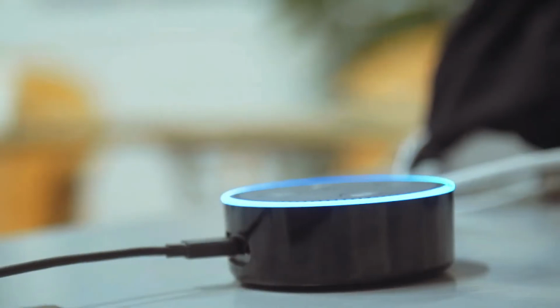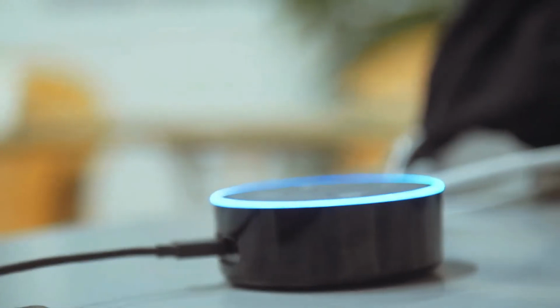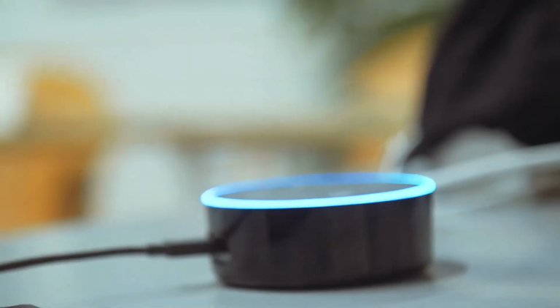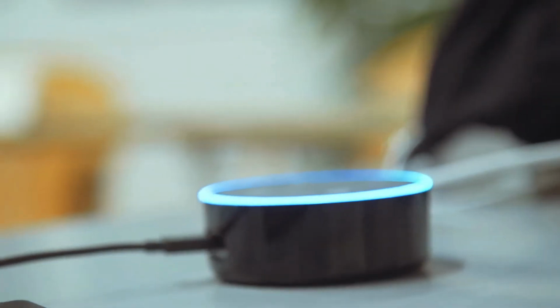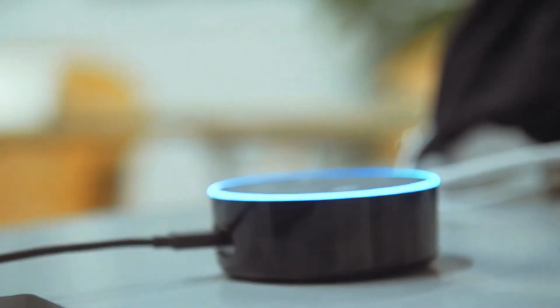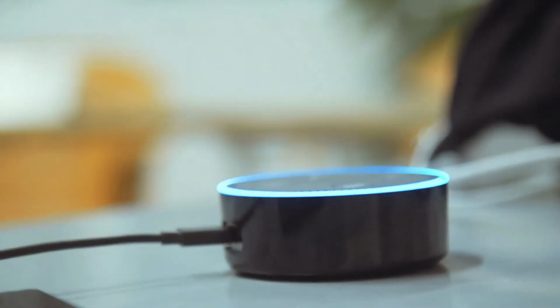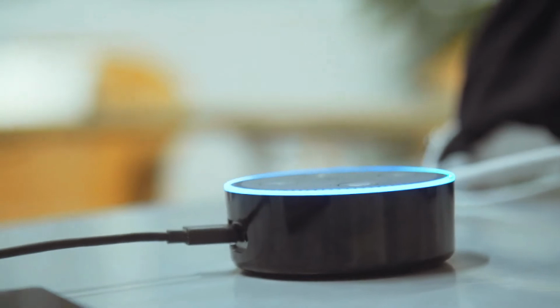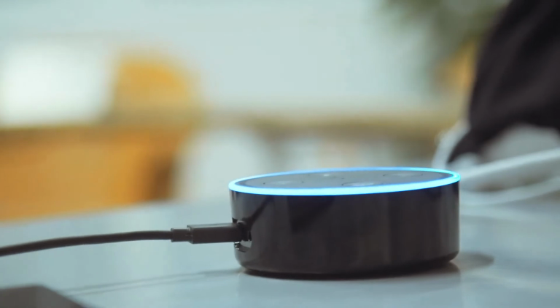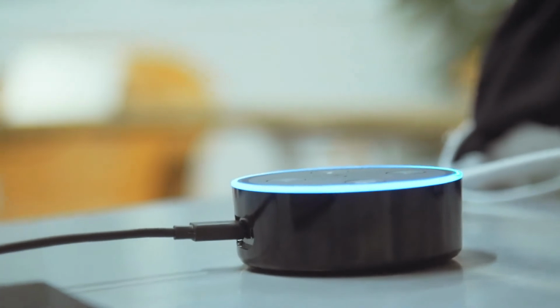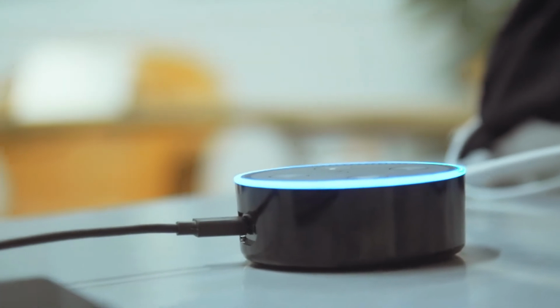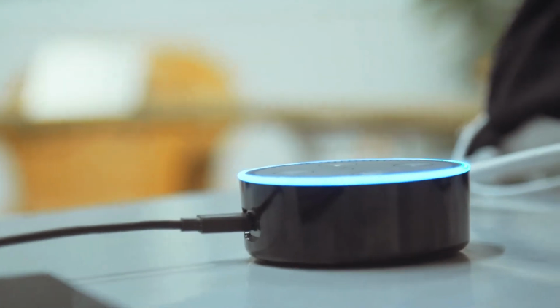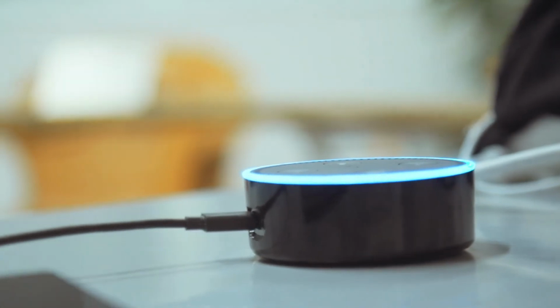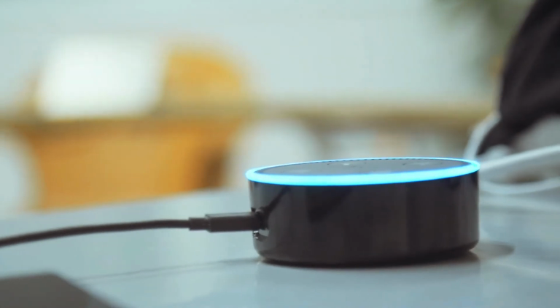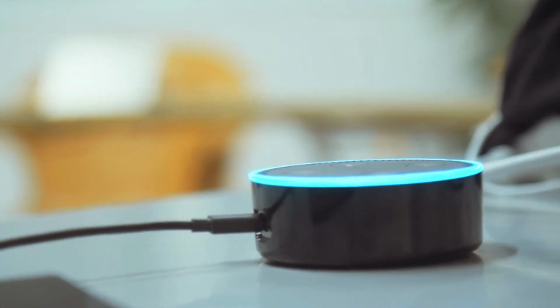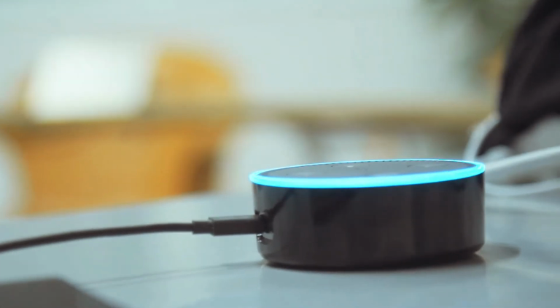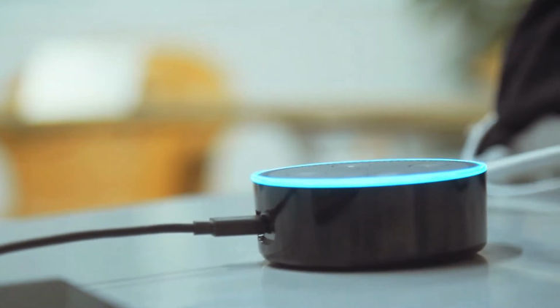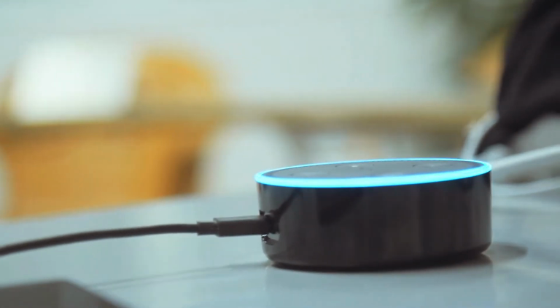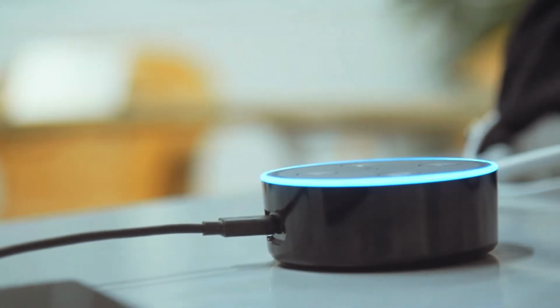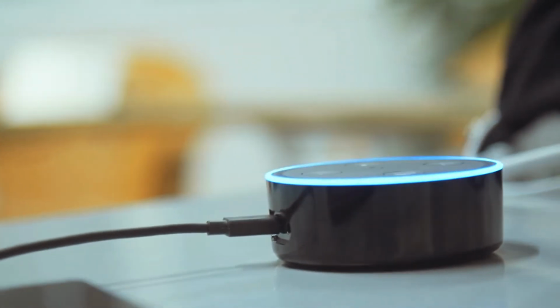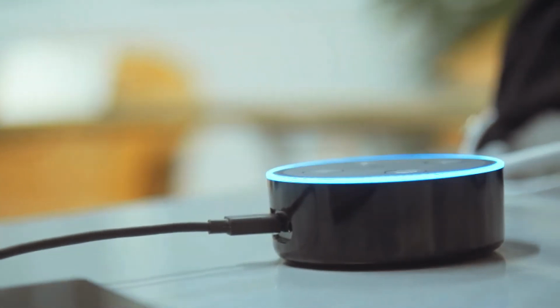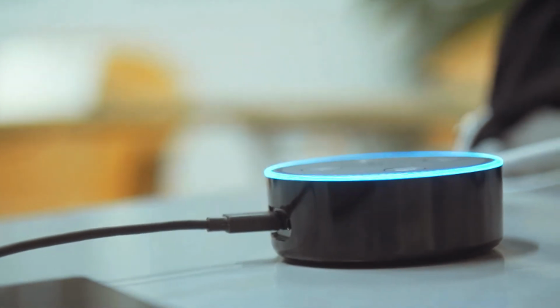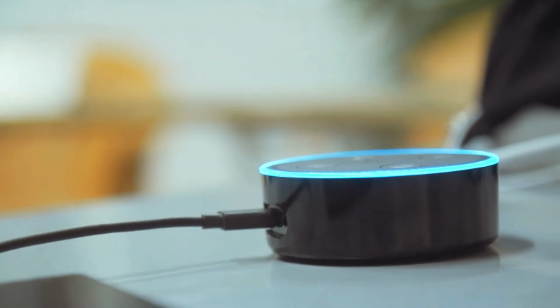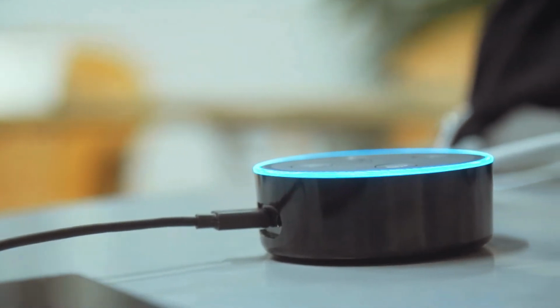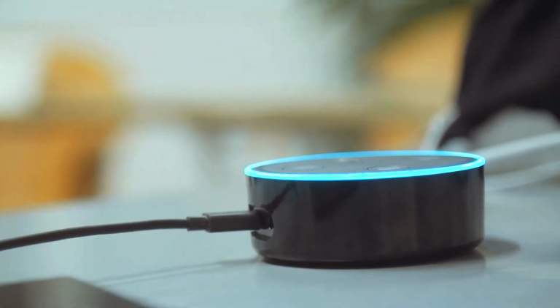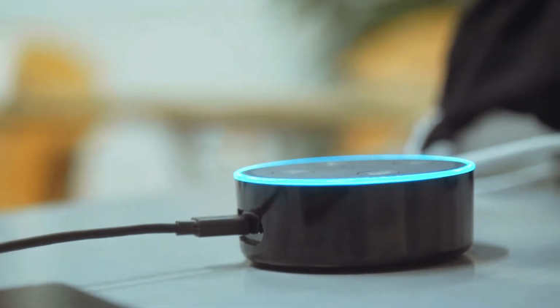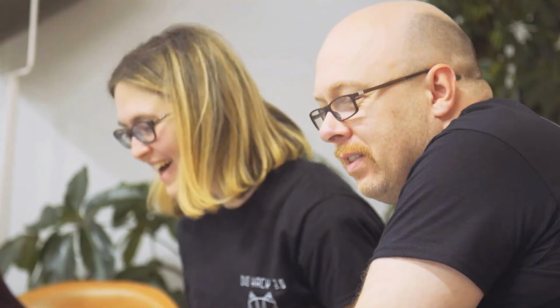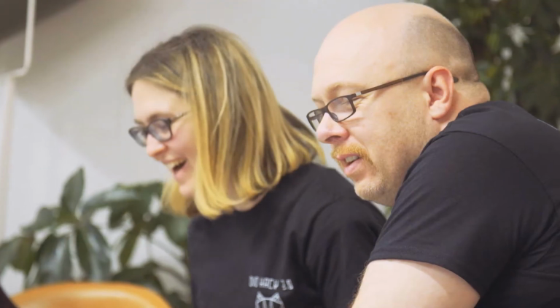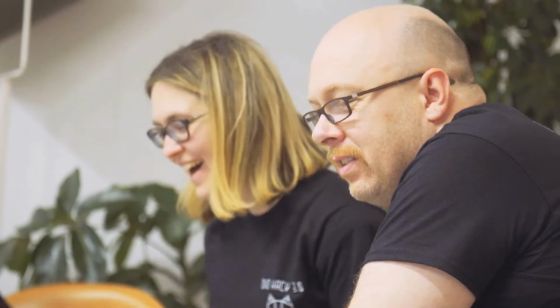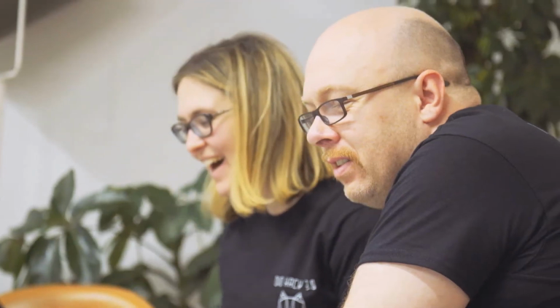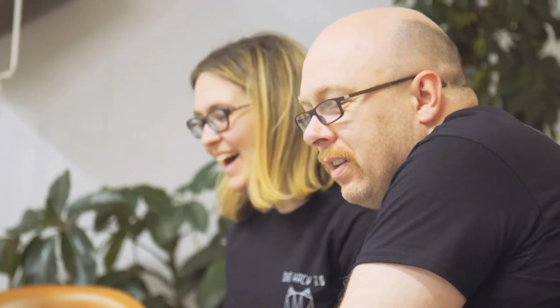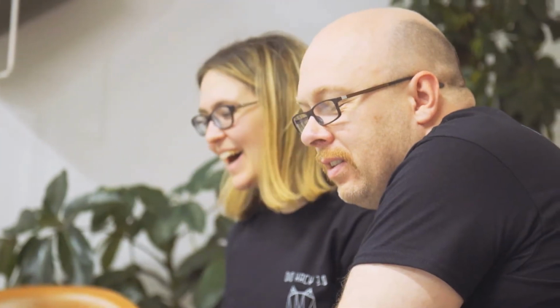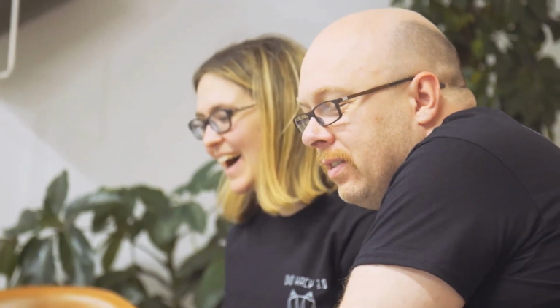Alexa, ask Energy. Sorry, I didn't understand the question I heard.